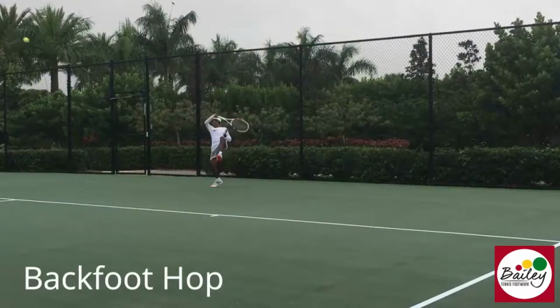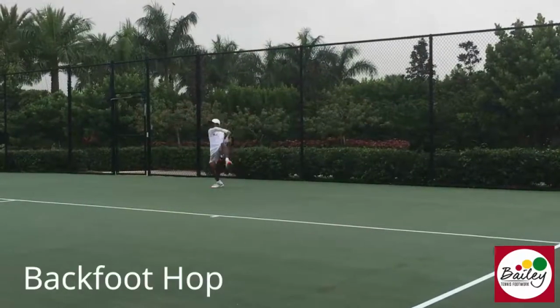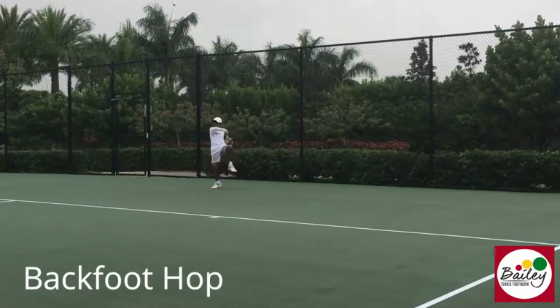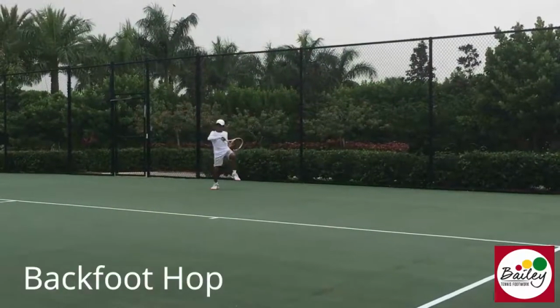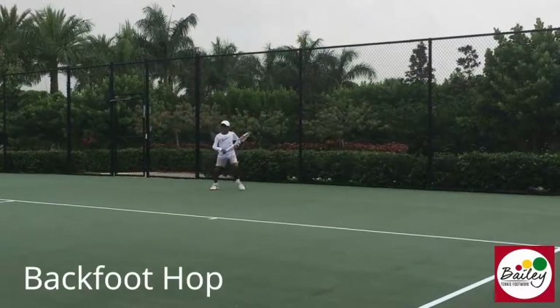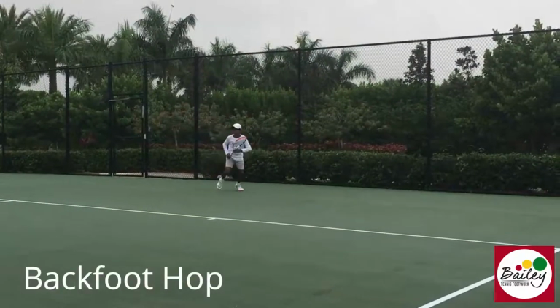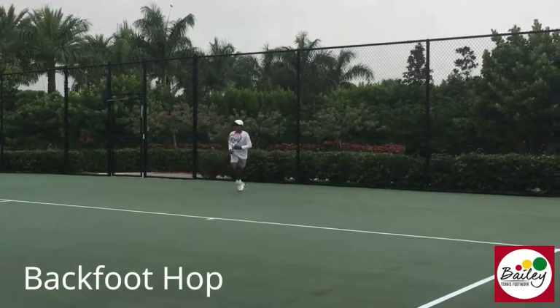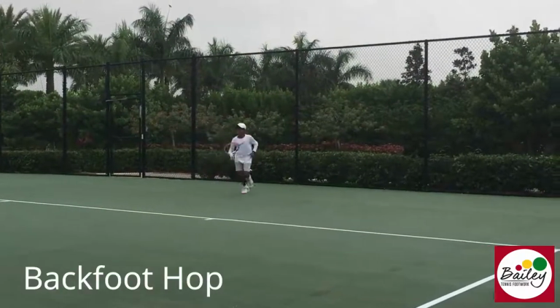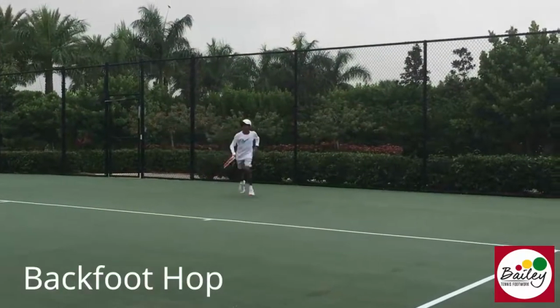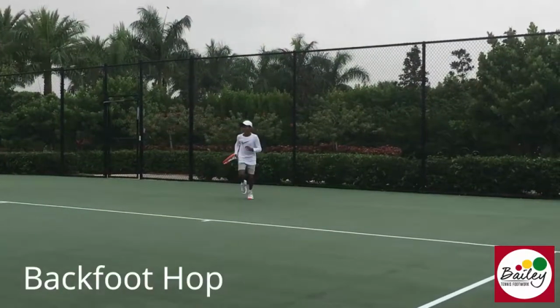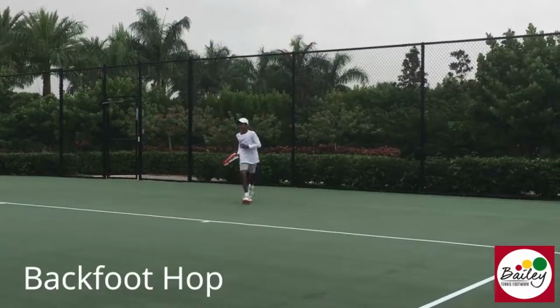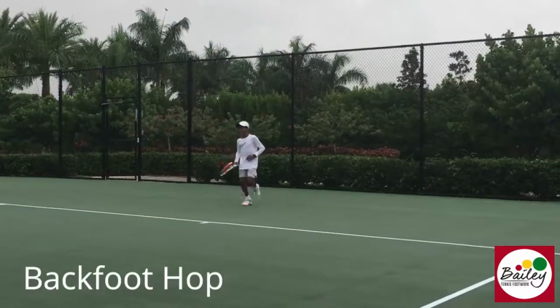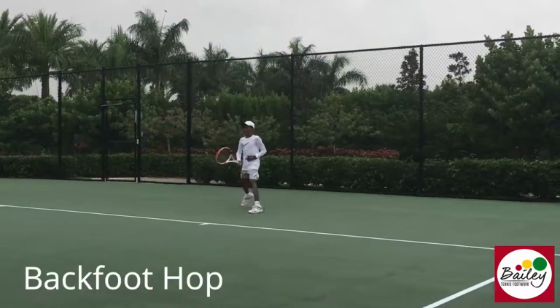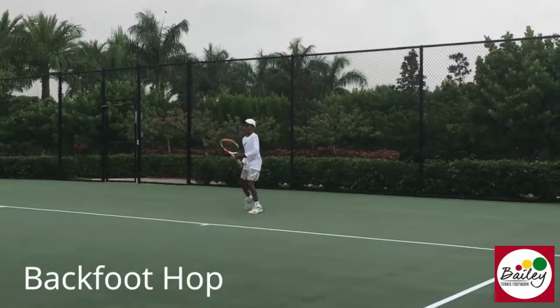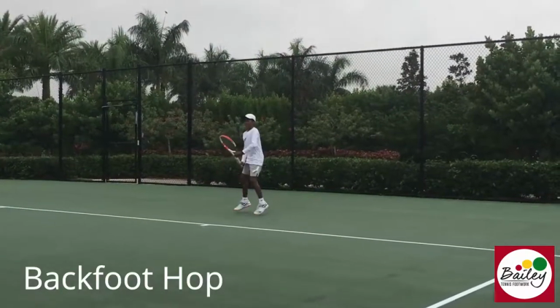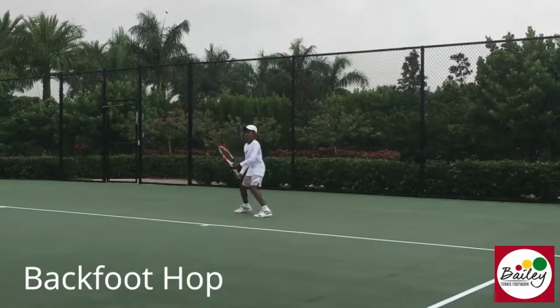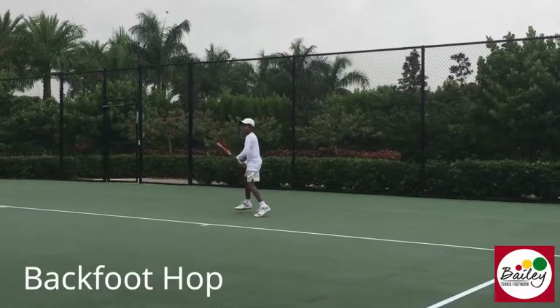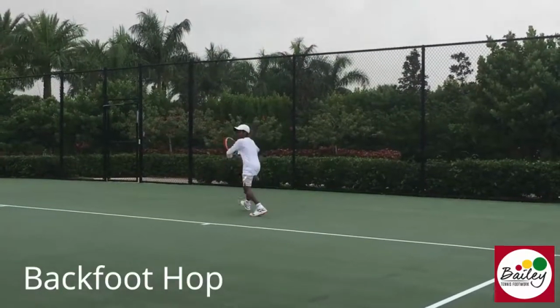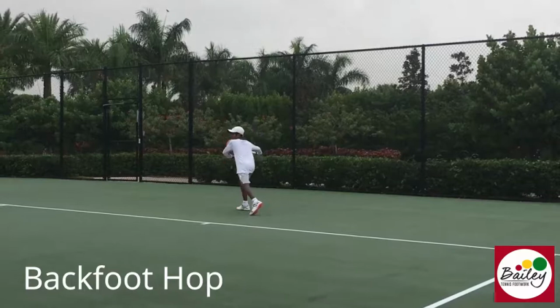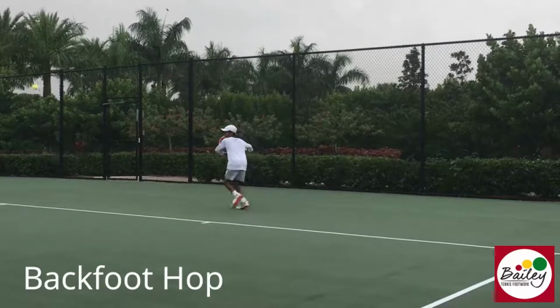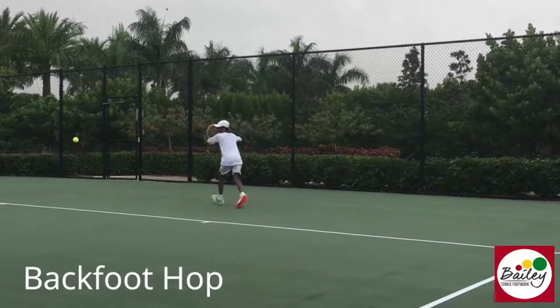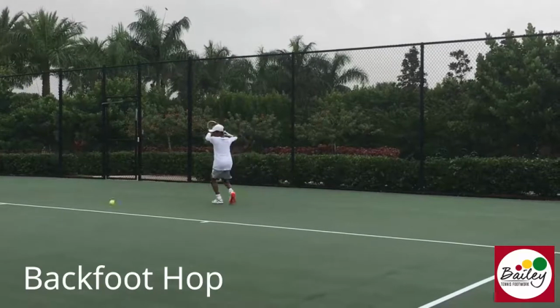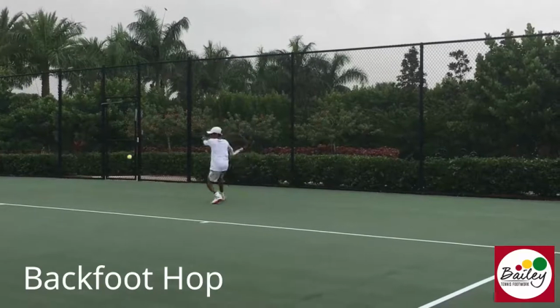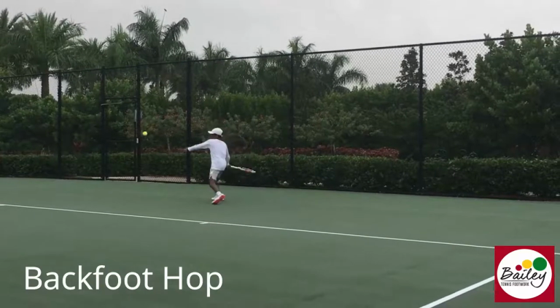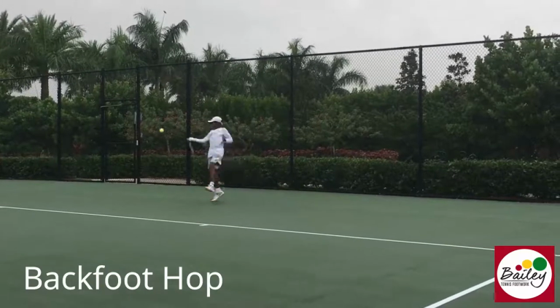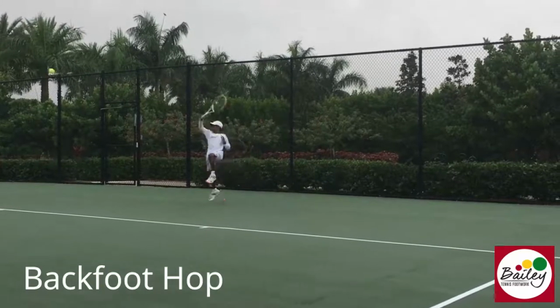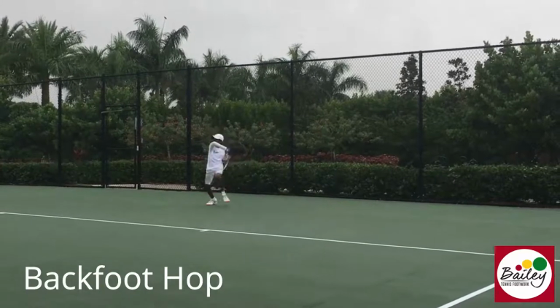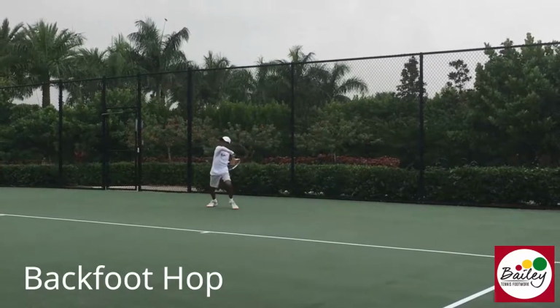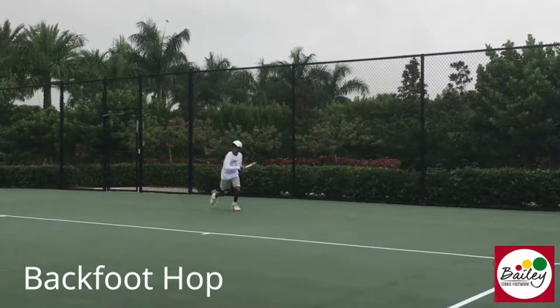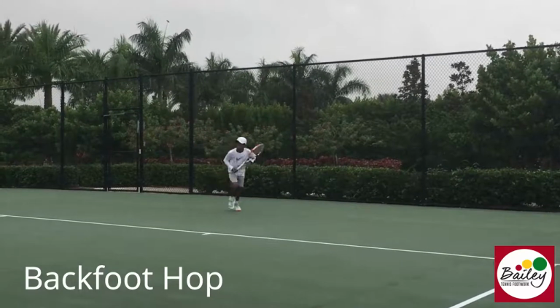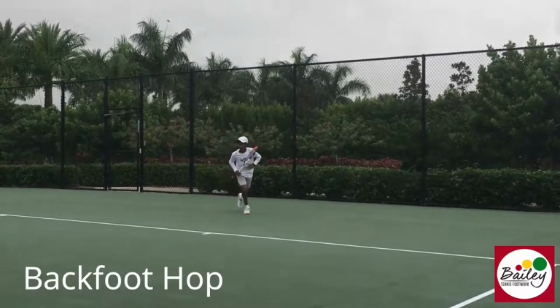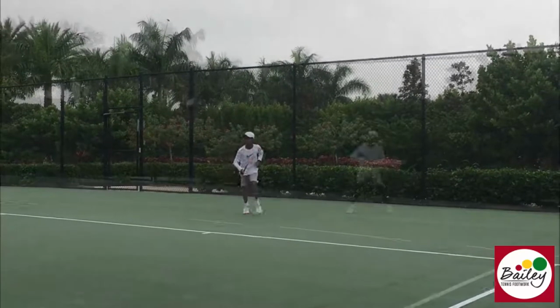Recover in one motion. Try not to fall back, come back. Recover in one motion. Hop, recover.